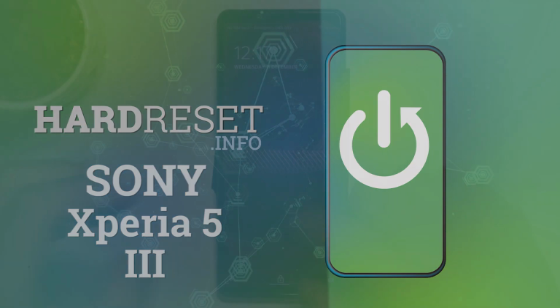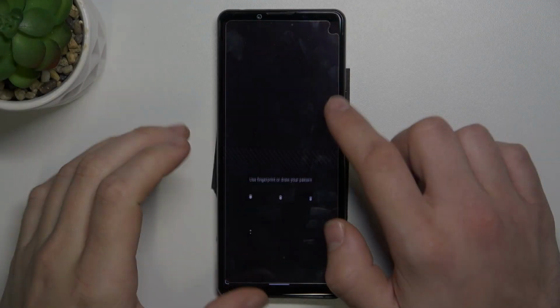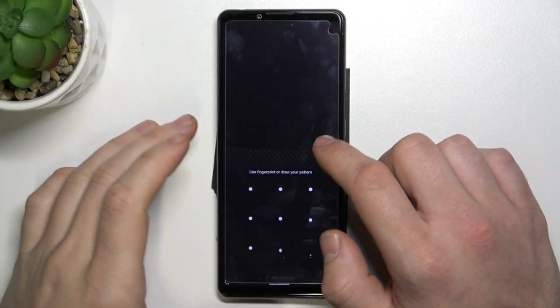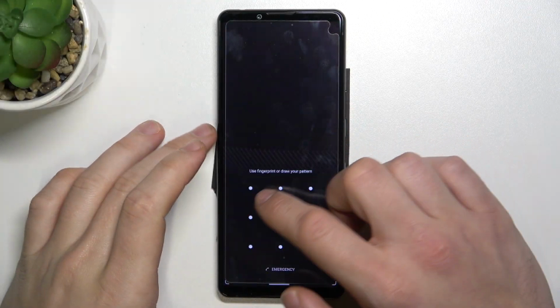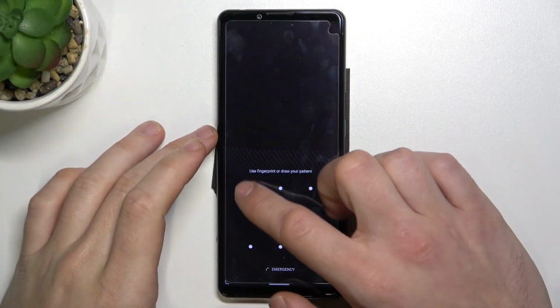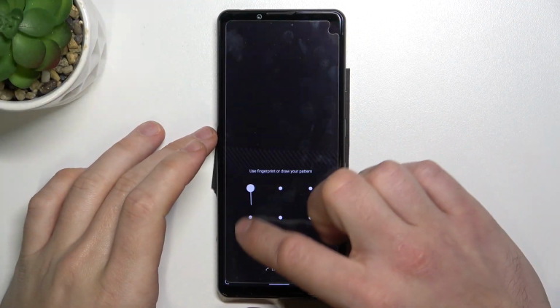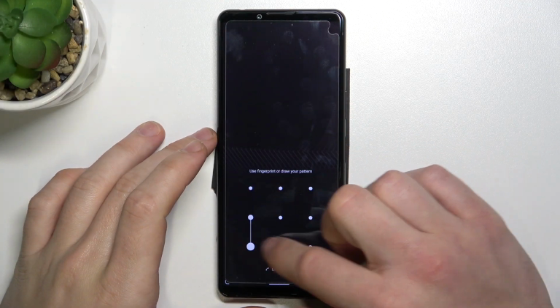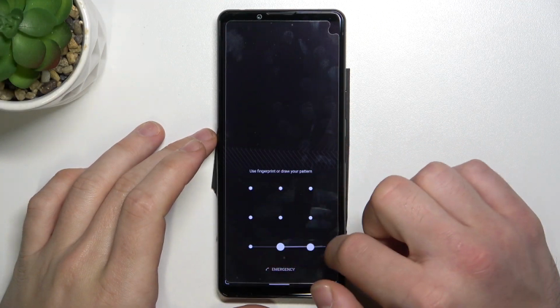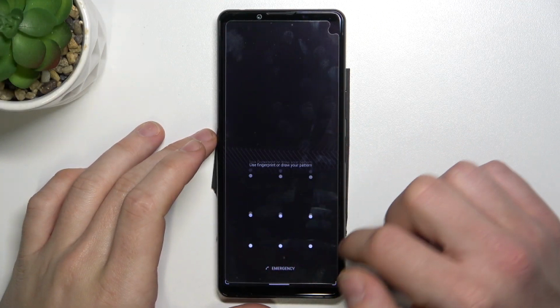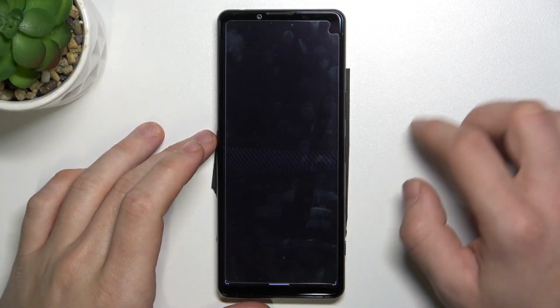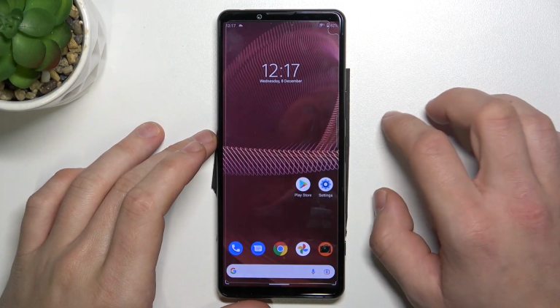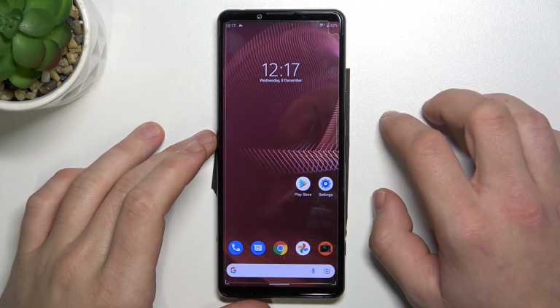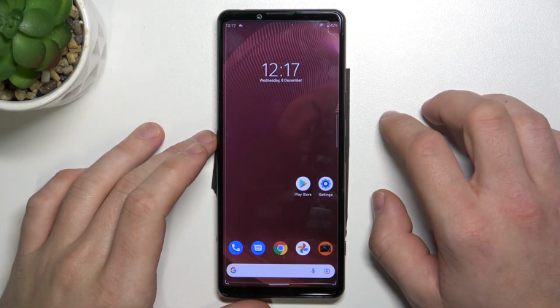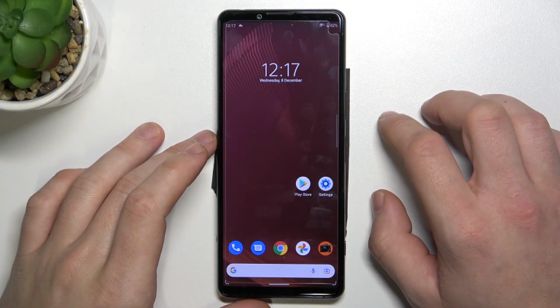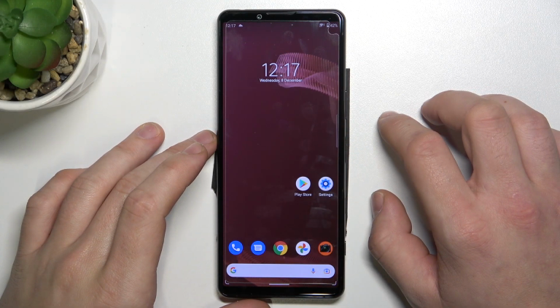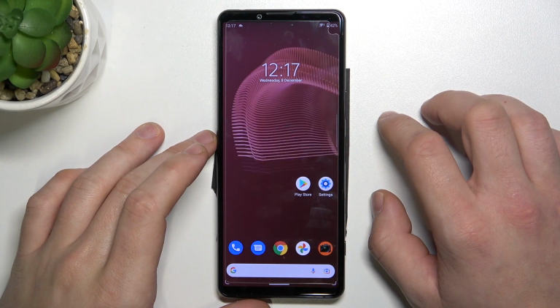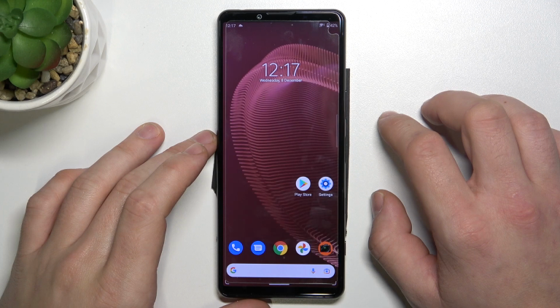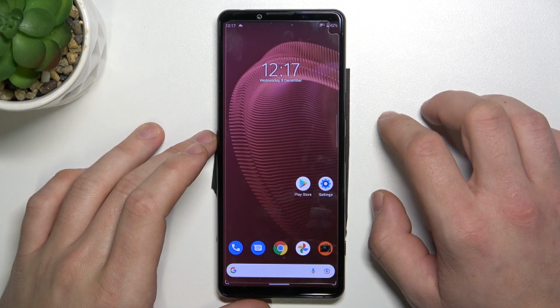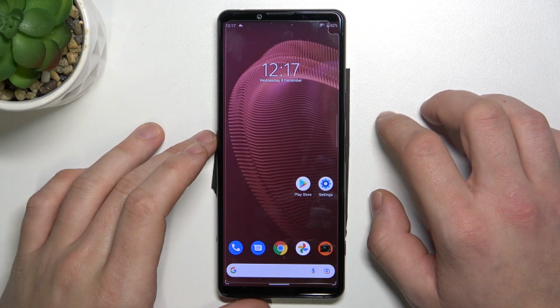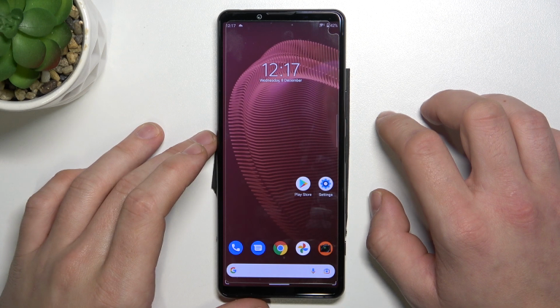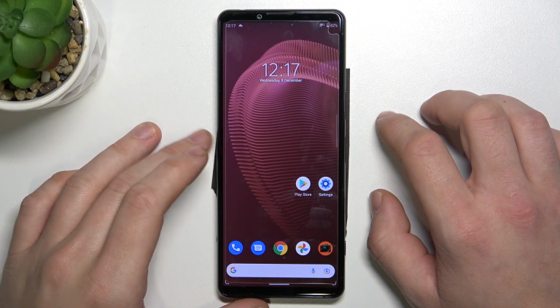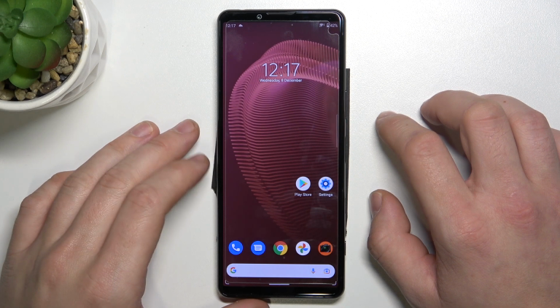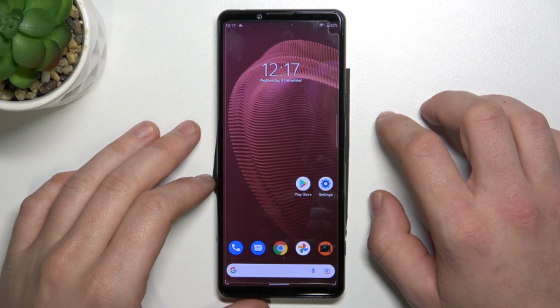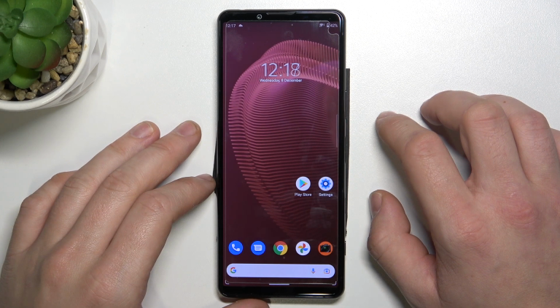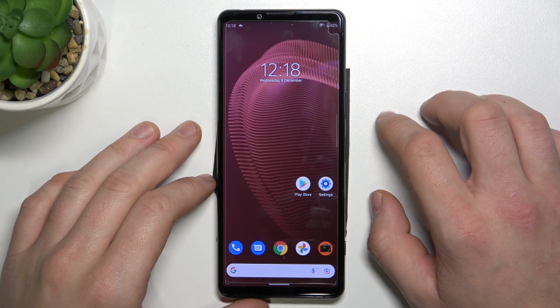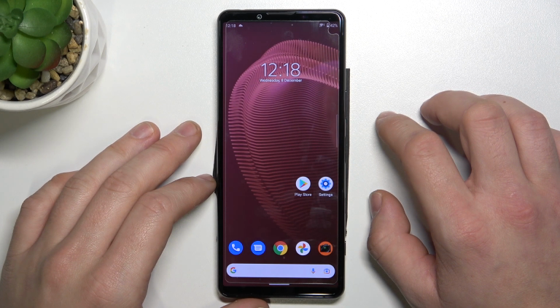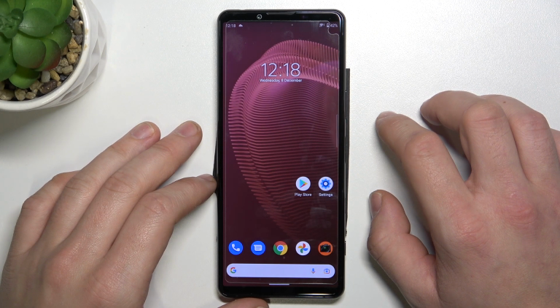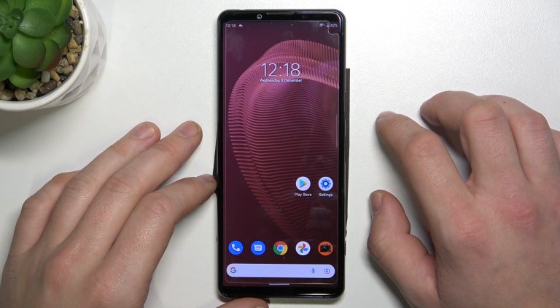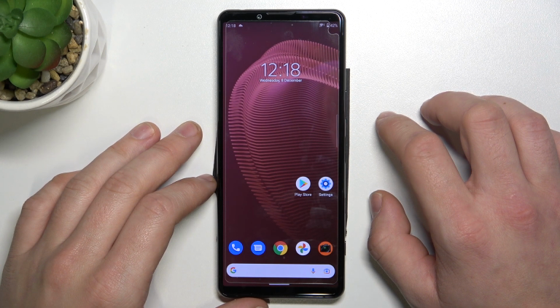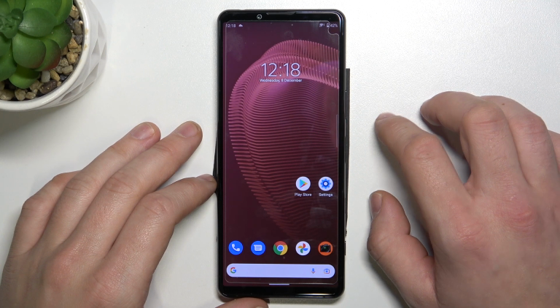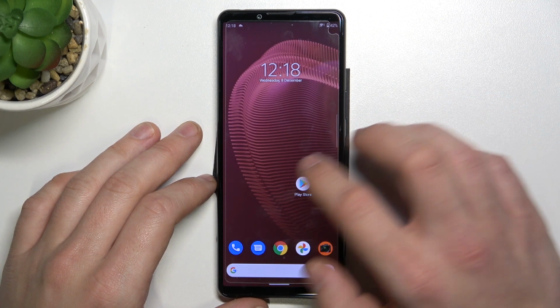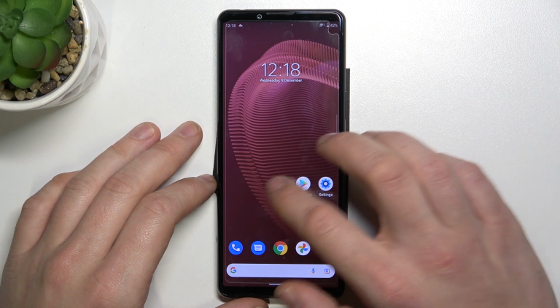Hello, in front of me I've got Sony Xperia 5 Mark III. In this video I'll show you how to send messages via Google Assistant.